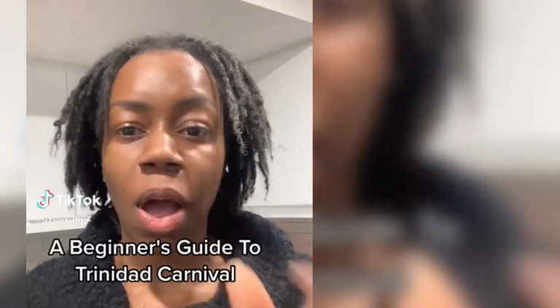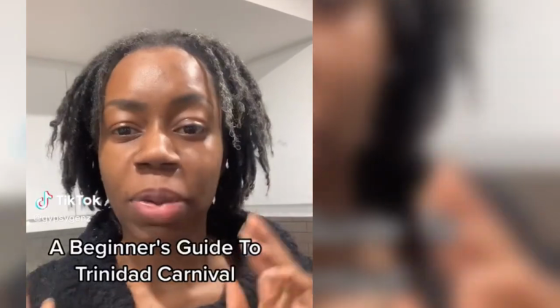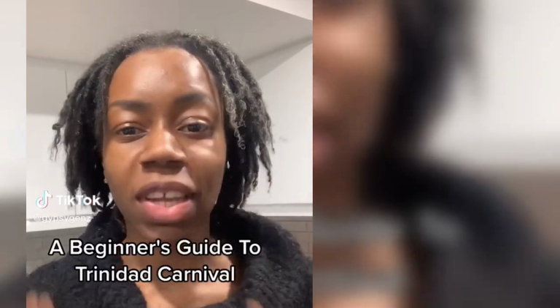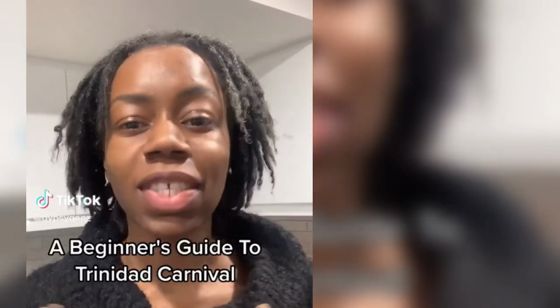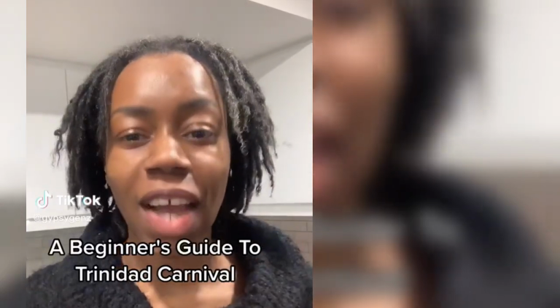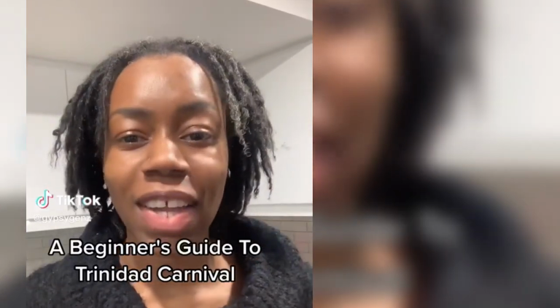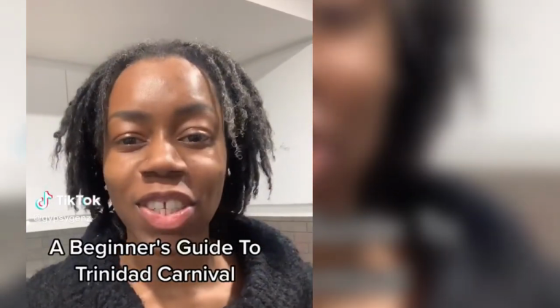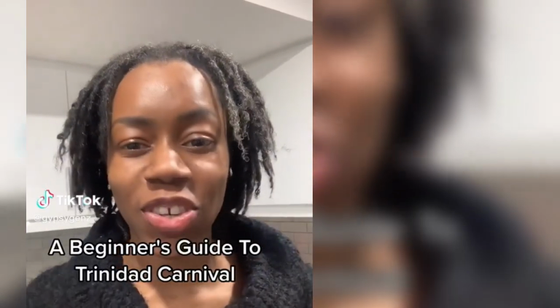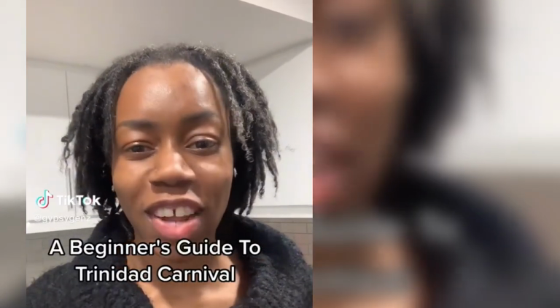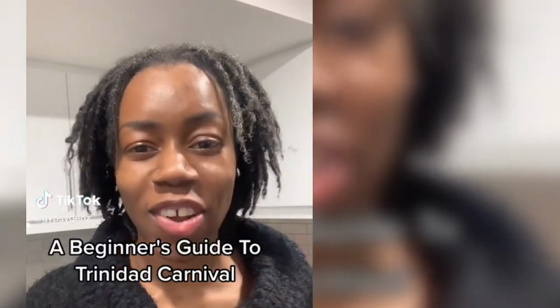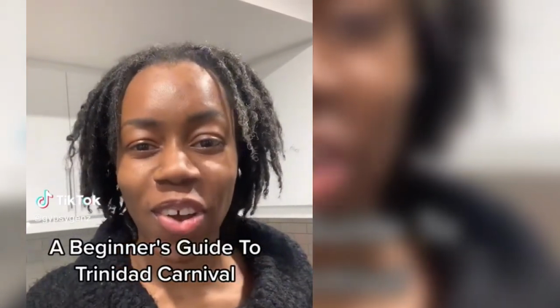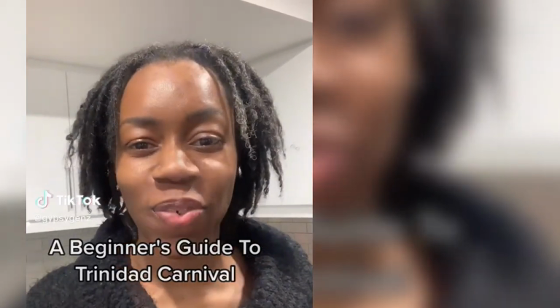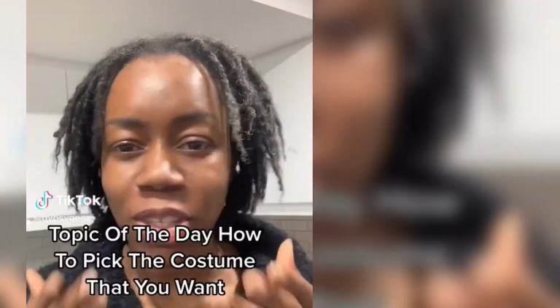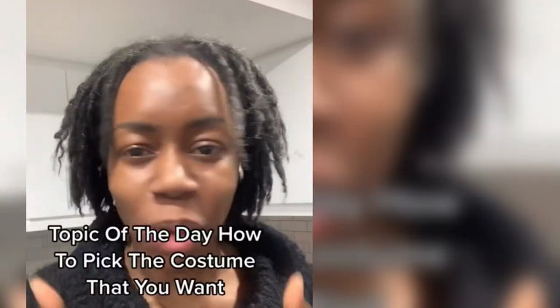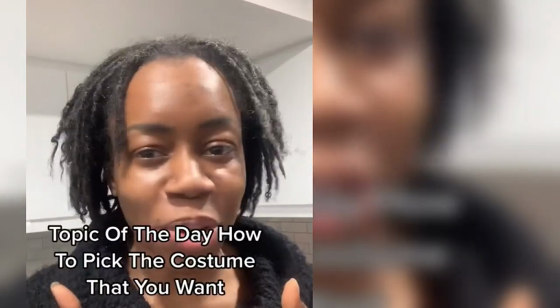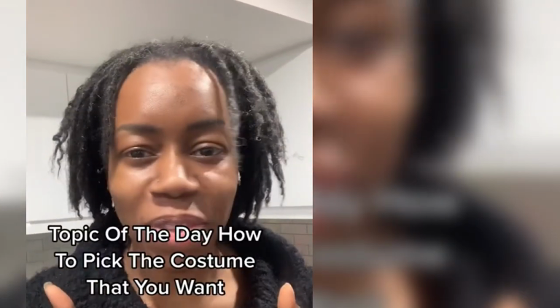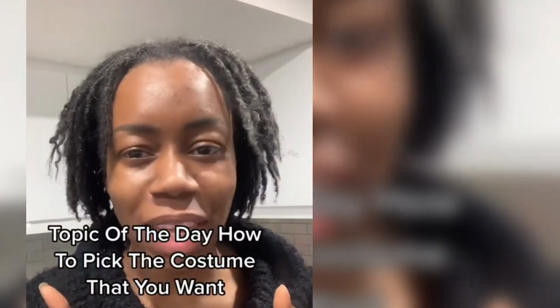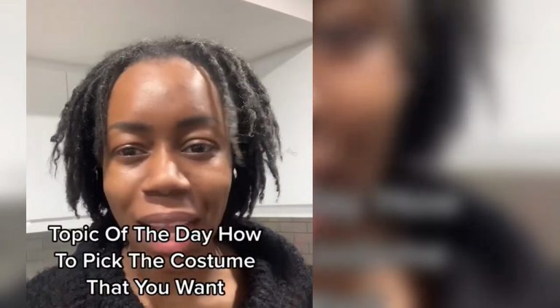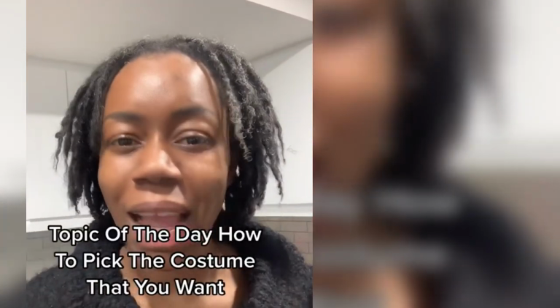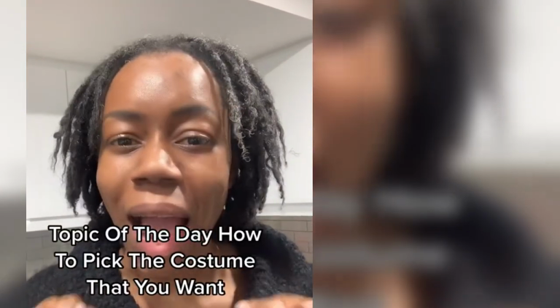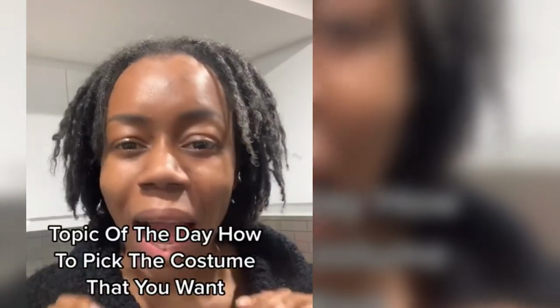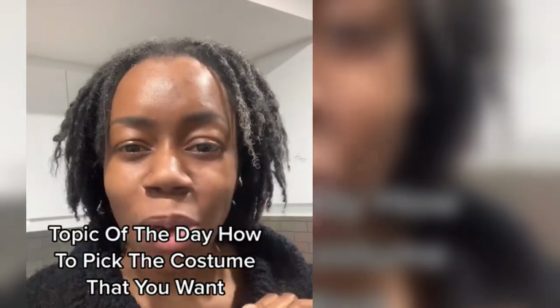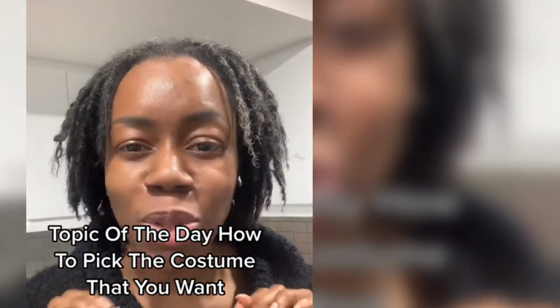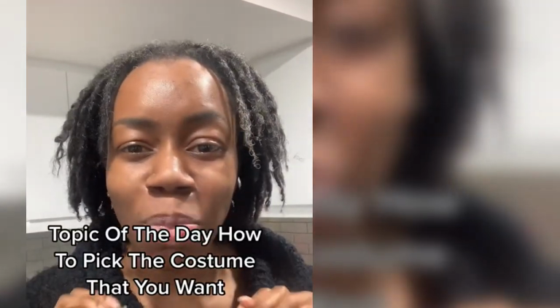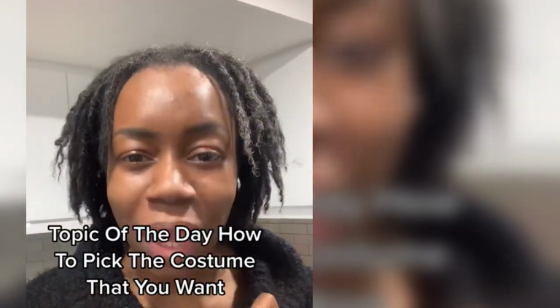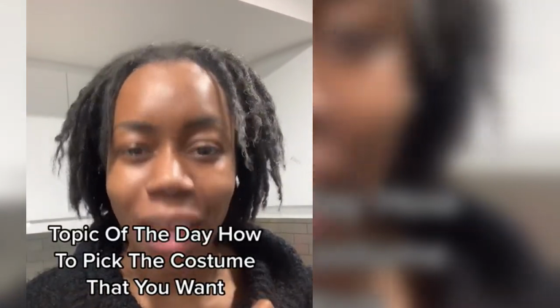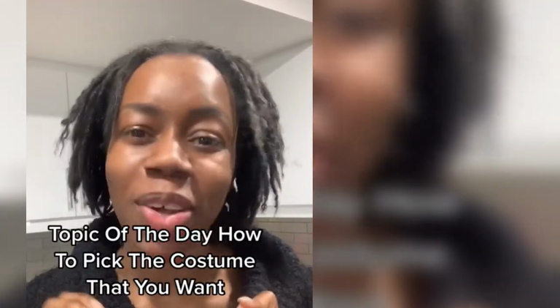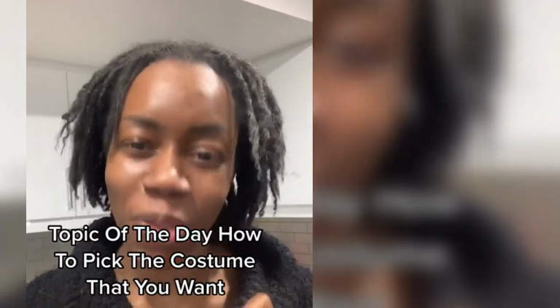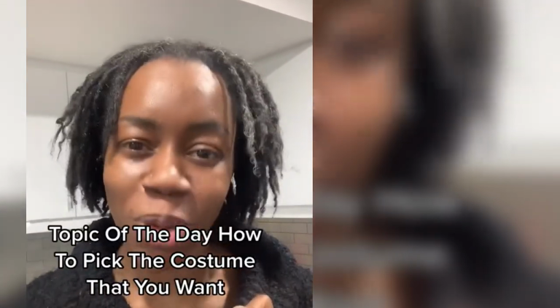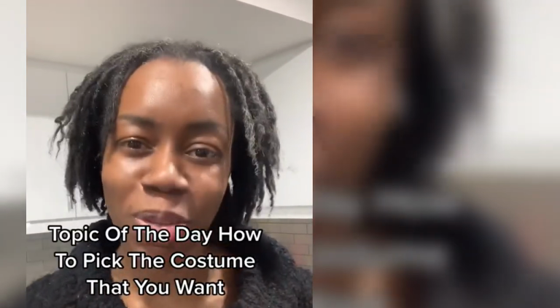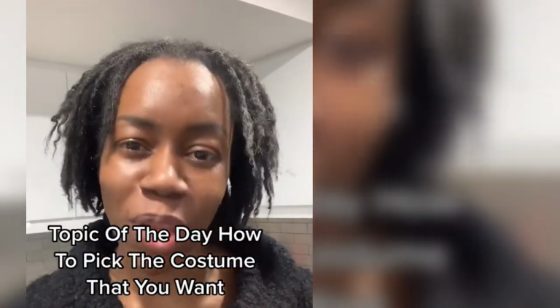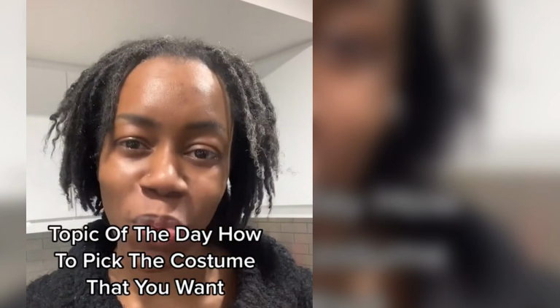A beginner's guide to Trinidad Carnival. Topic of the day: how to pick the costume that you want.